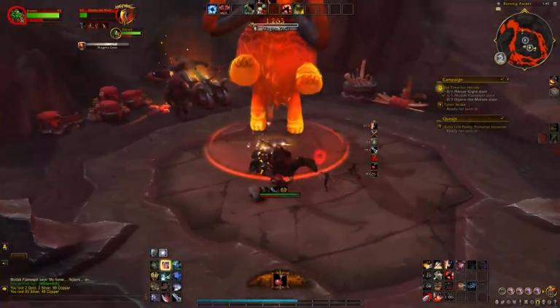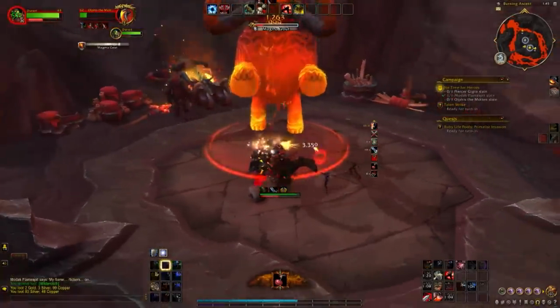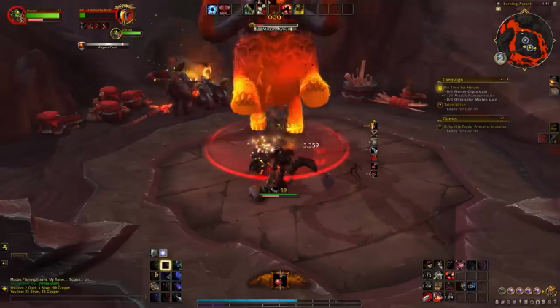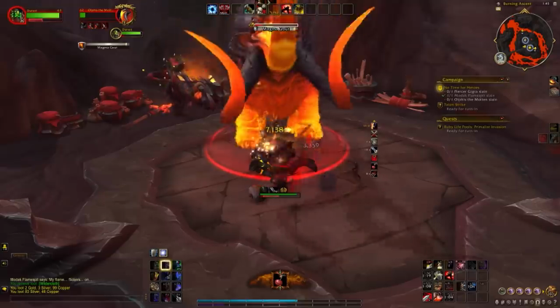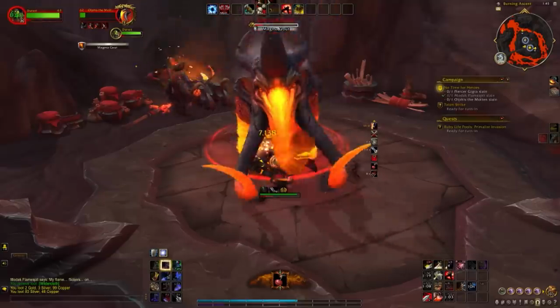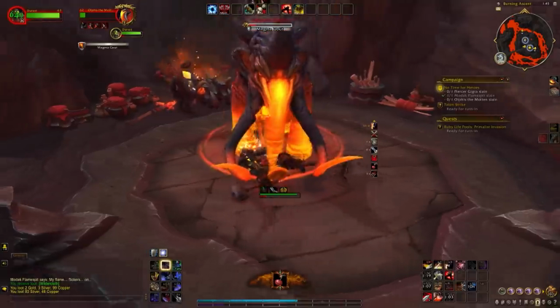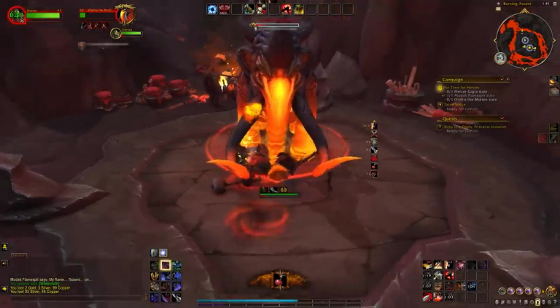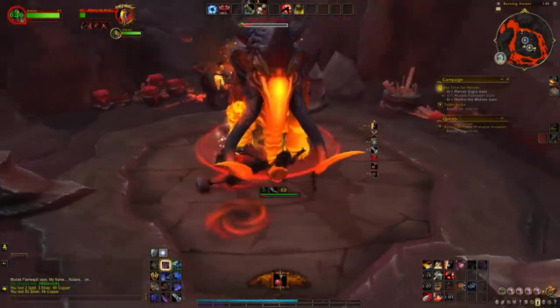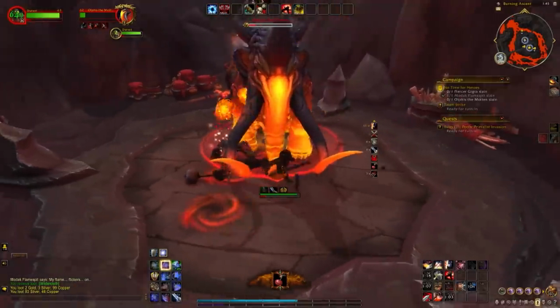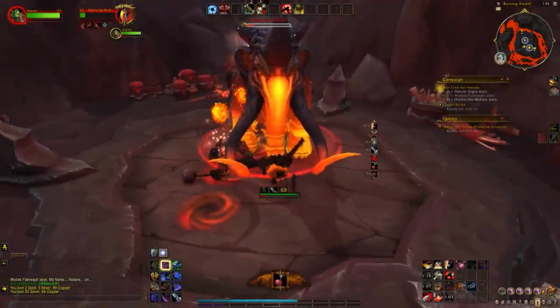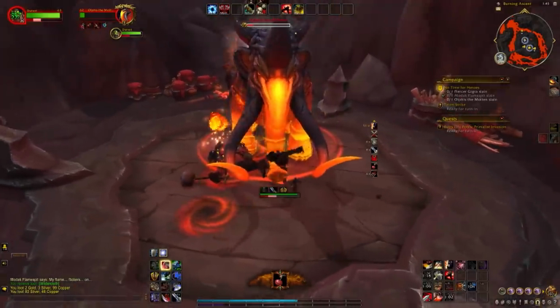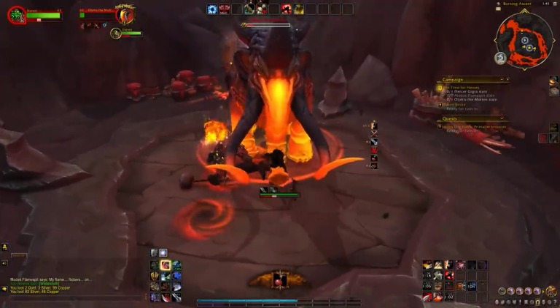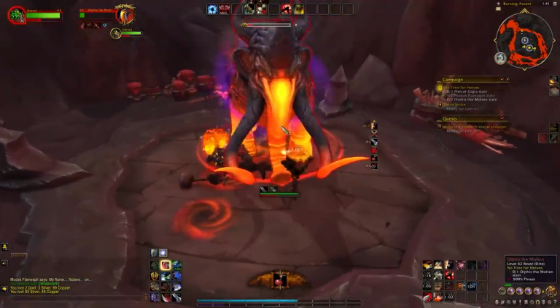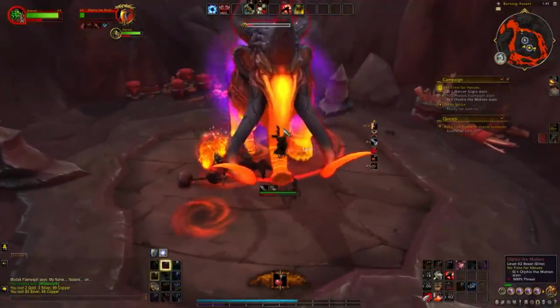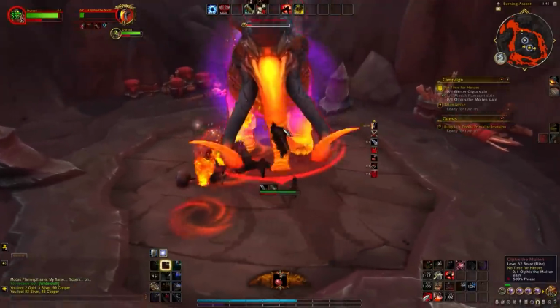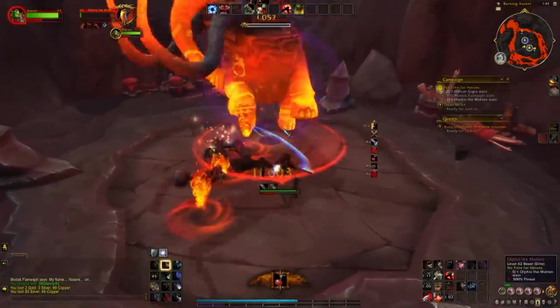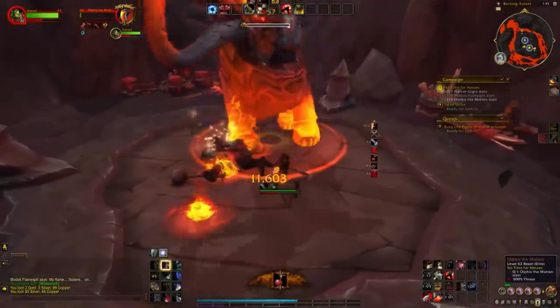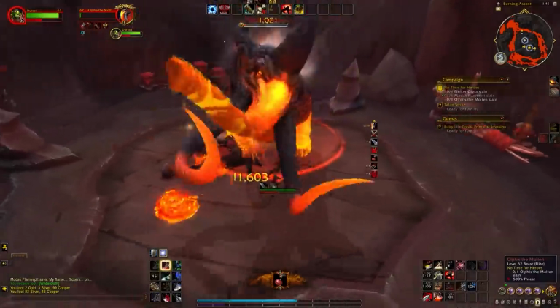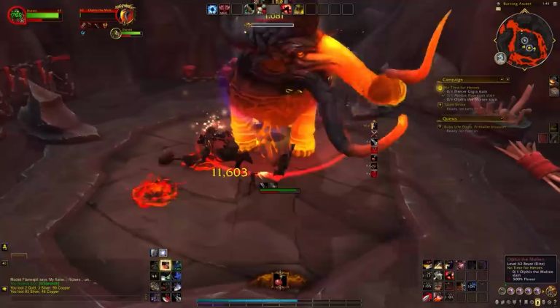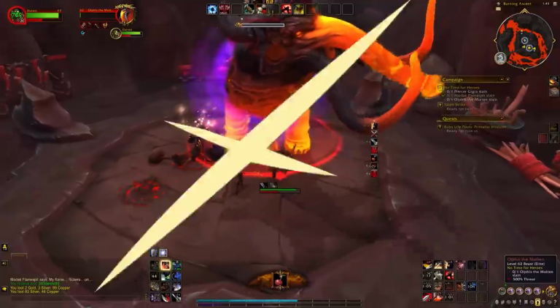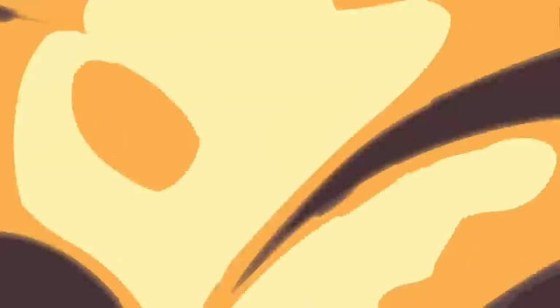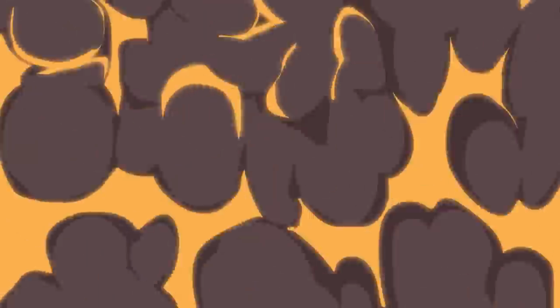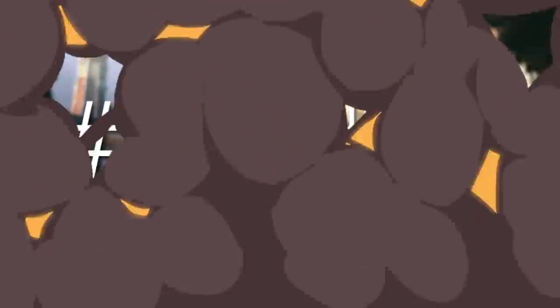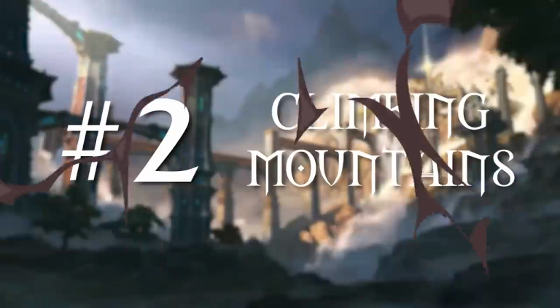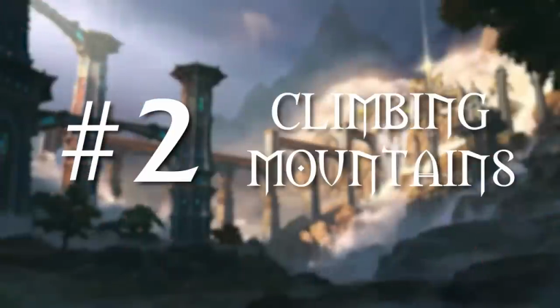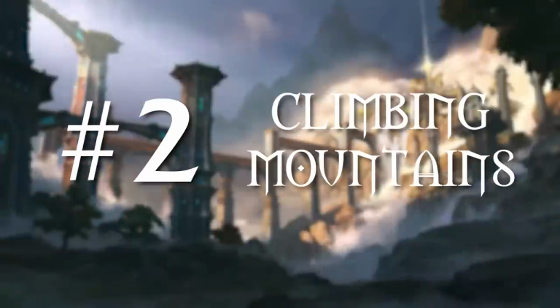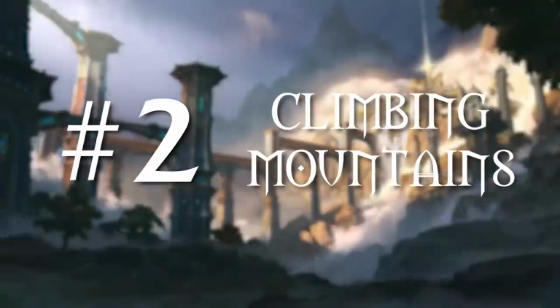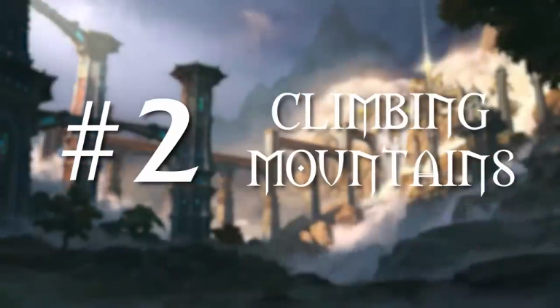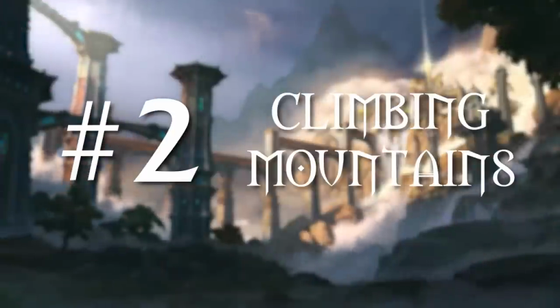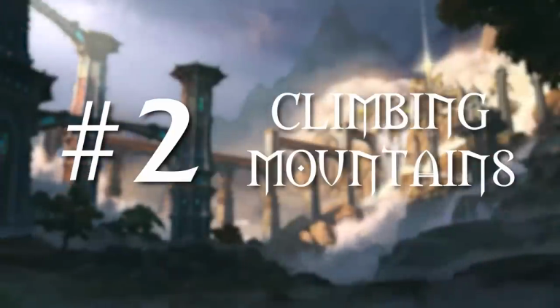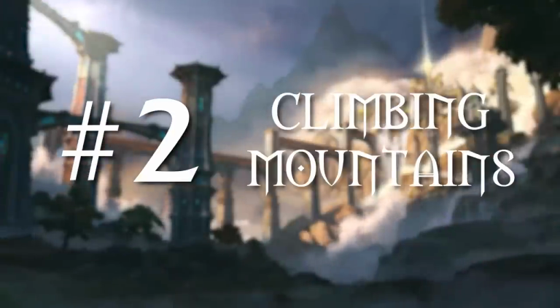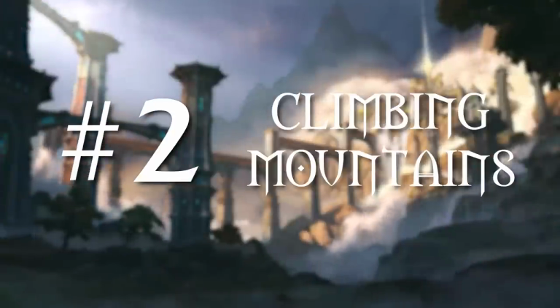Speed boosts, less fall damage, more mounted speed — all this stuff is a huge help getting to max level as quick as possible so you can jump into endgame. That's why we made this number one. Now let's move on to number two: climbing mountains.